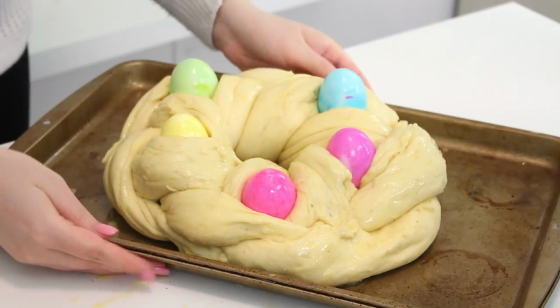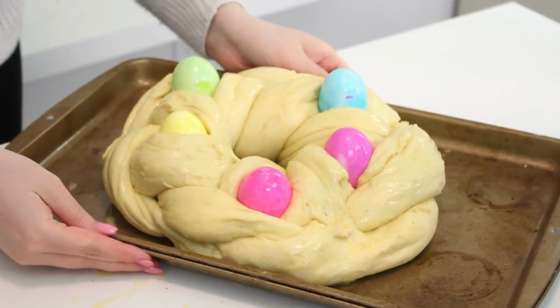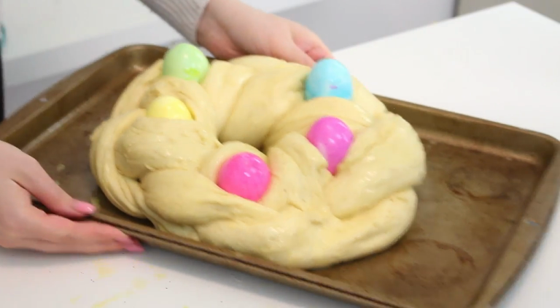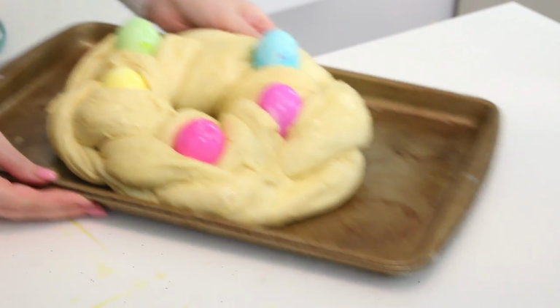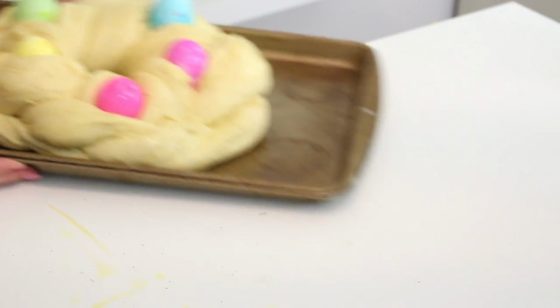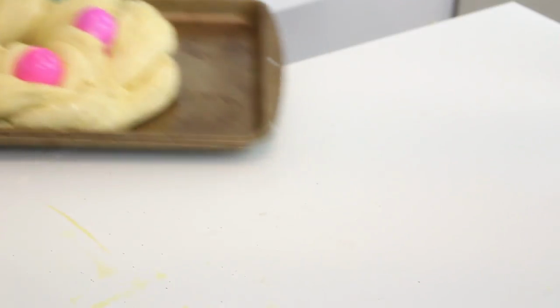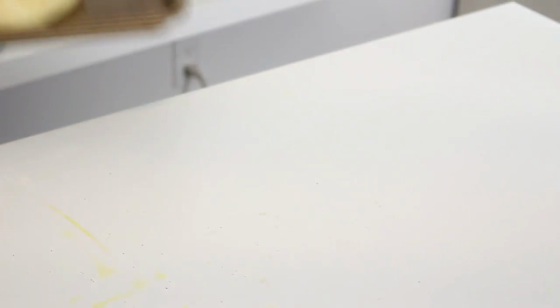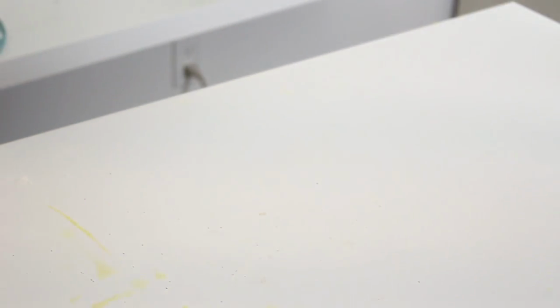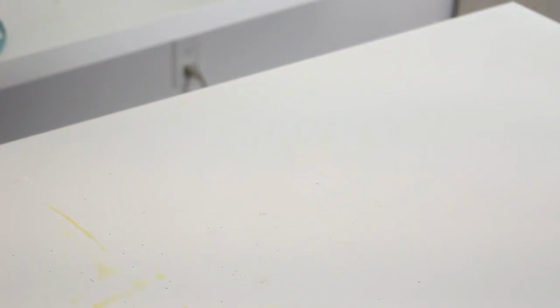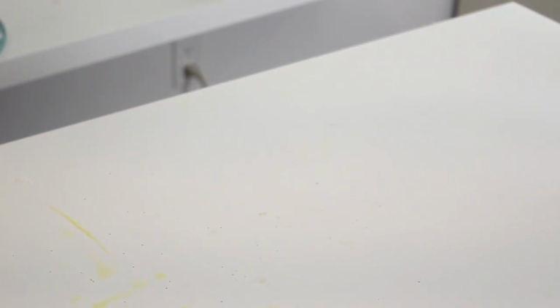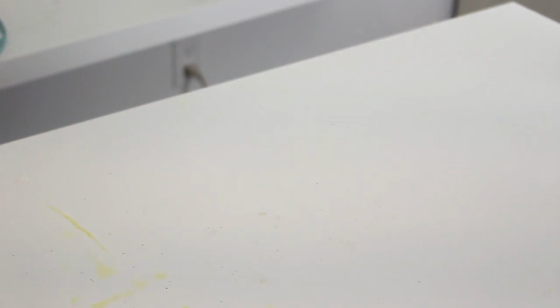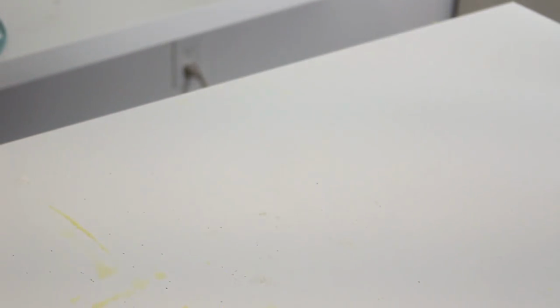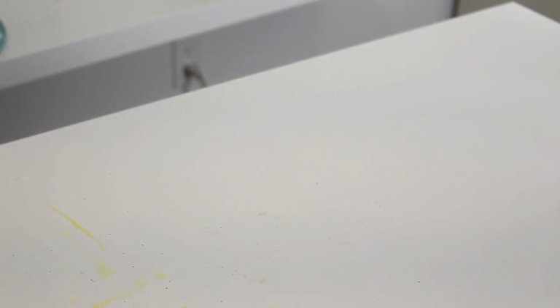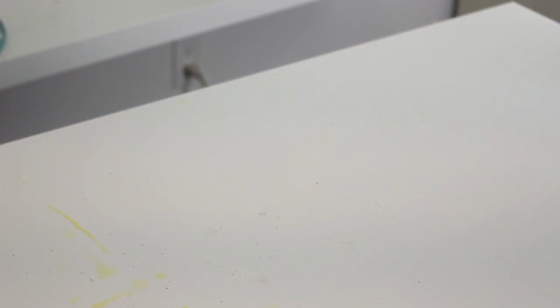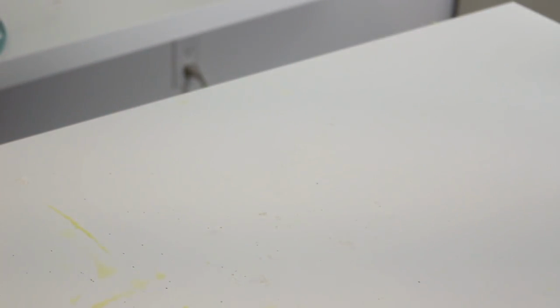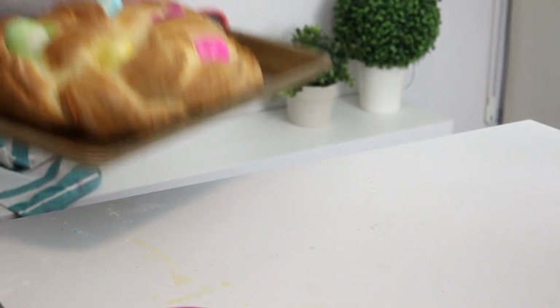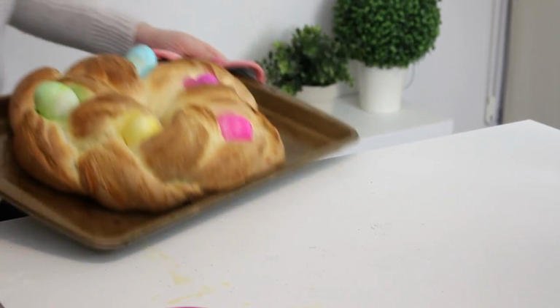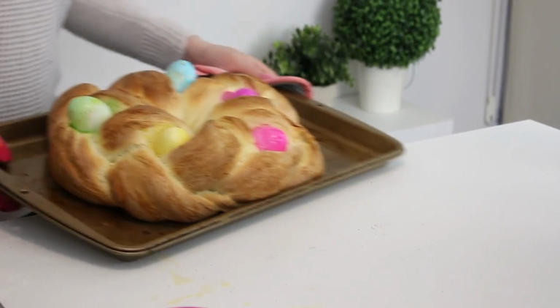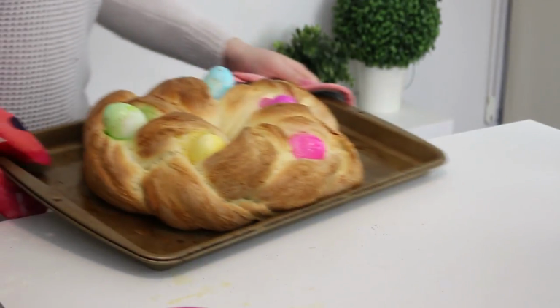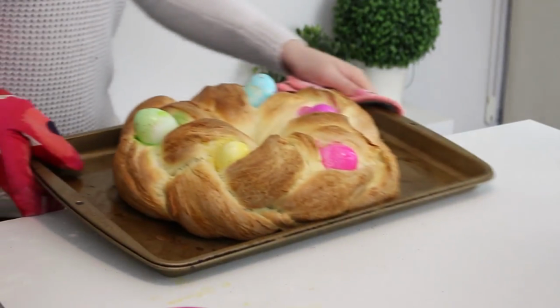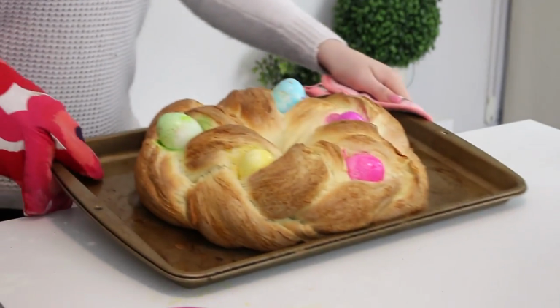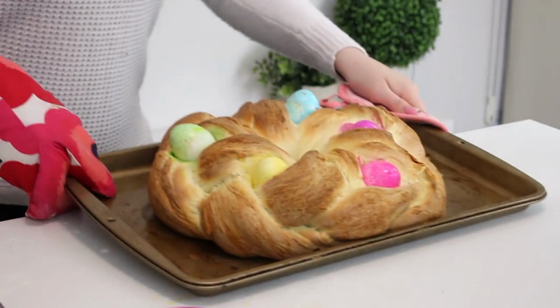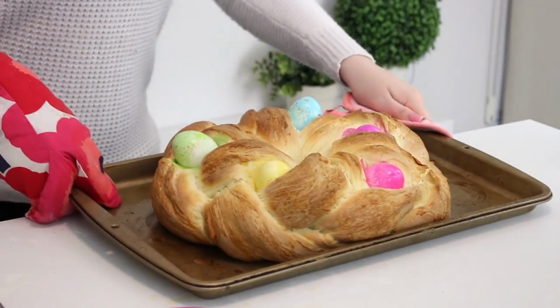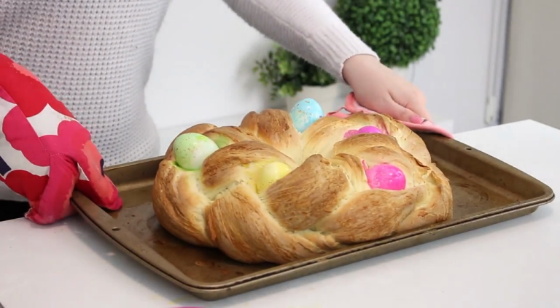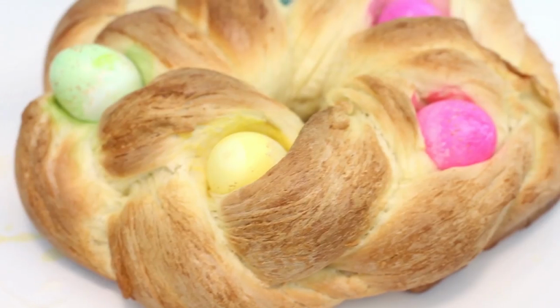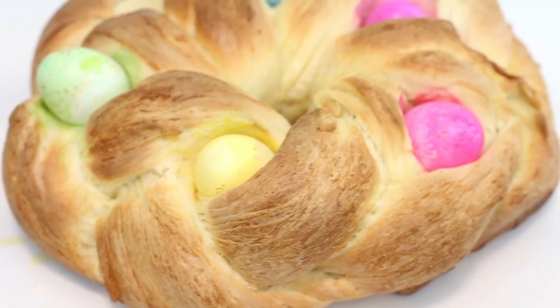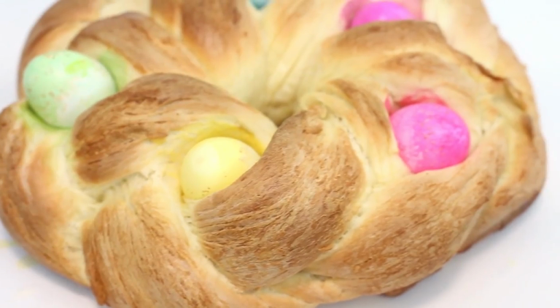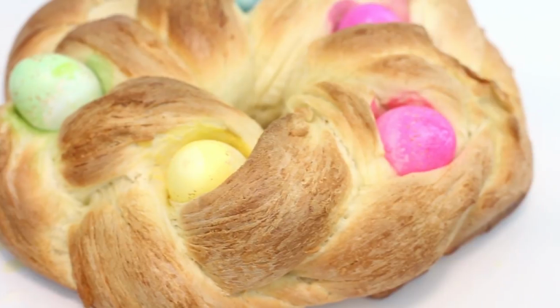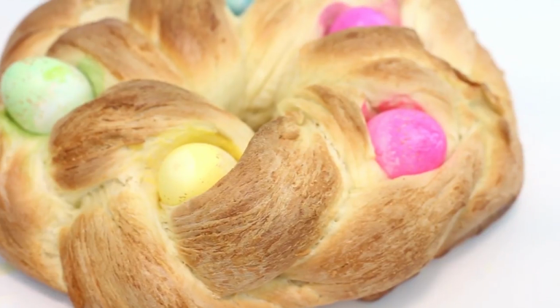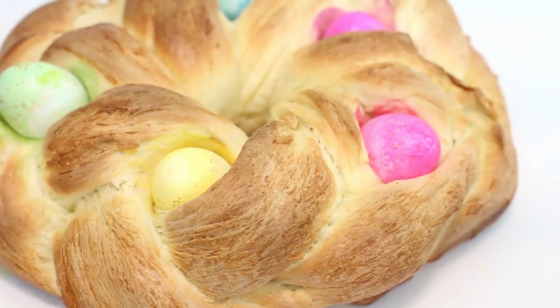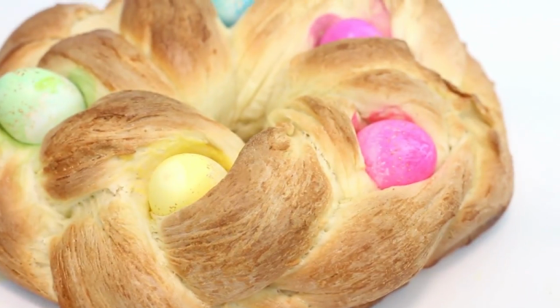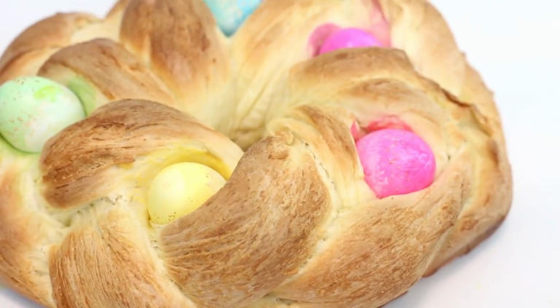Bake at 375 degrees Fahrenheit for 20 to 30 minutes or until golden brown. Then cool on a wire rack and you are done!